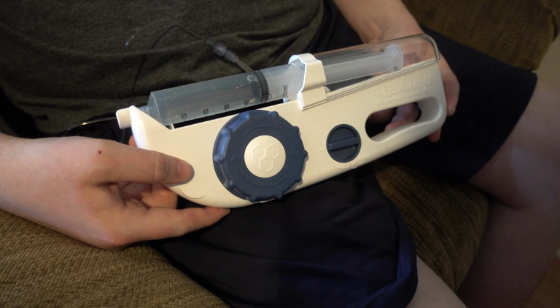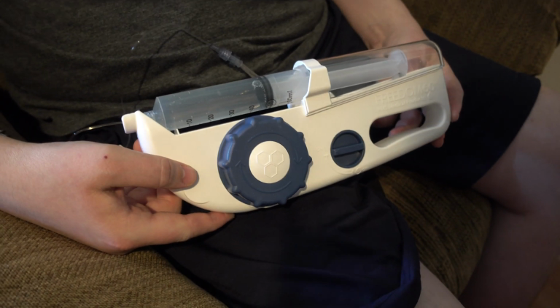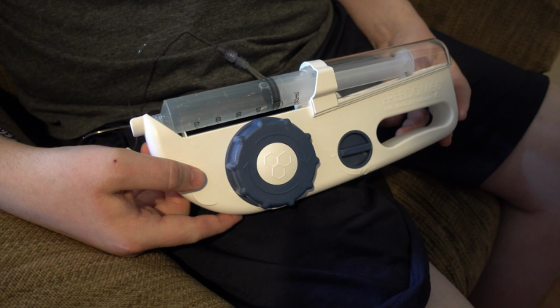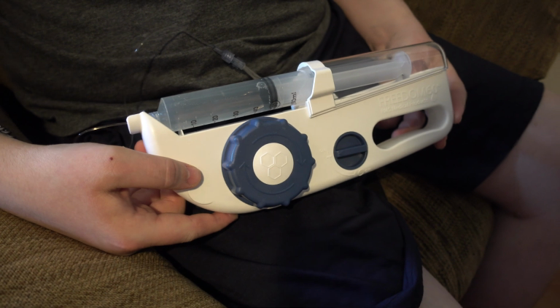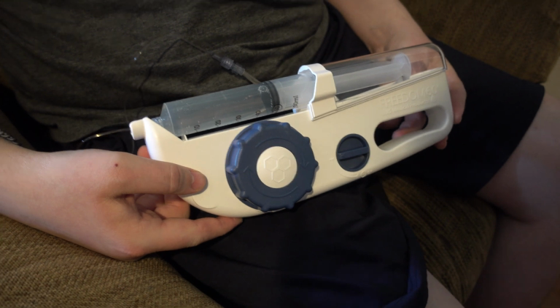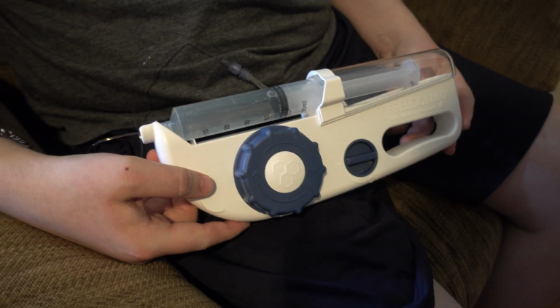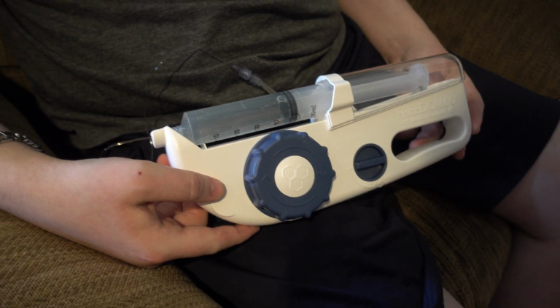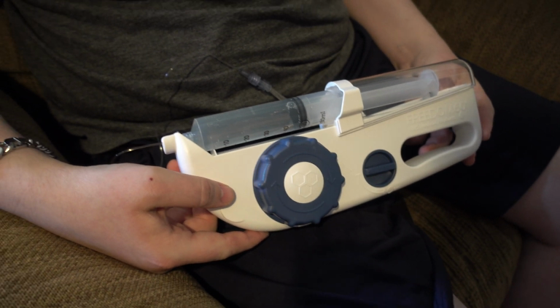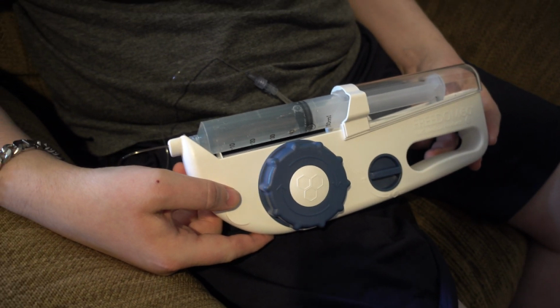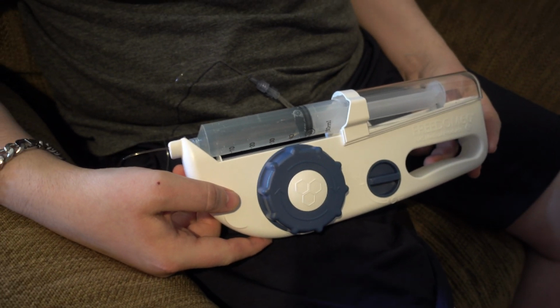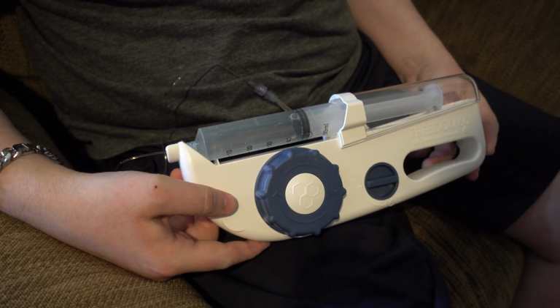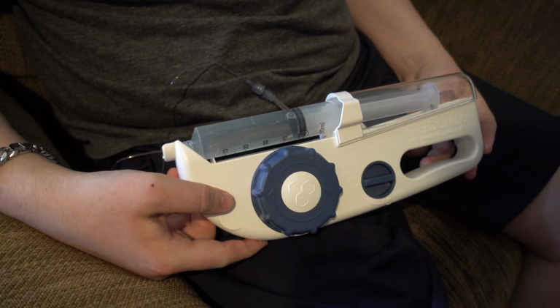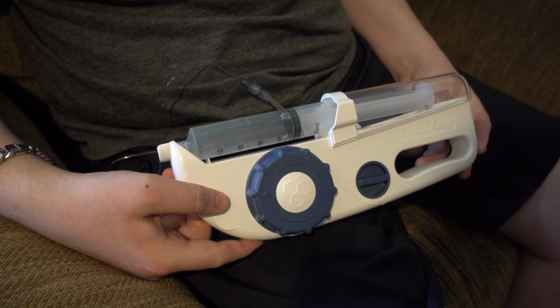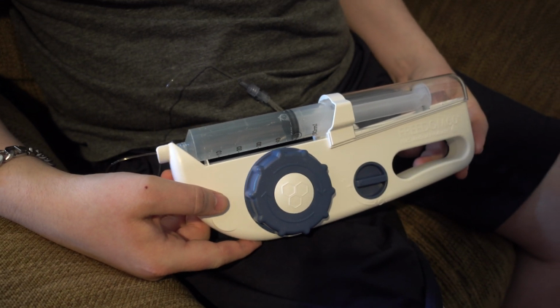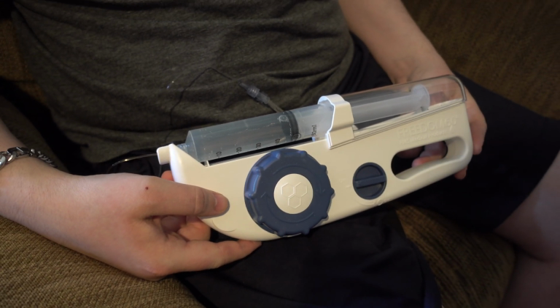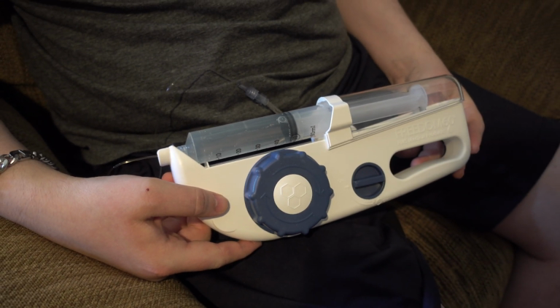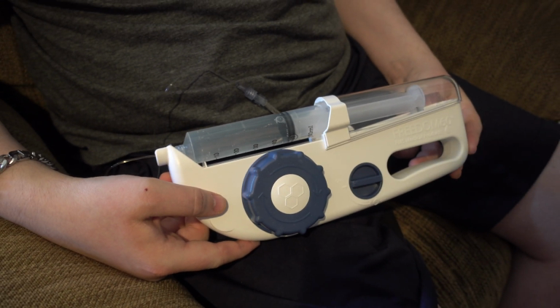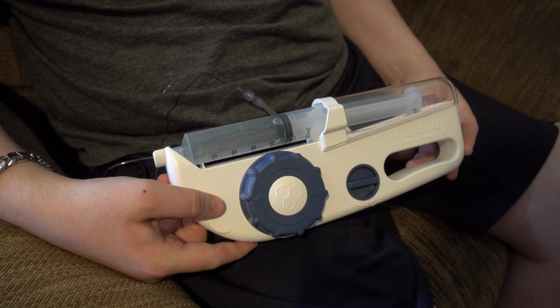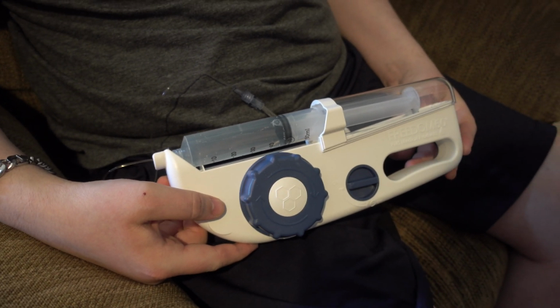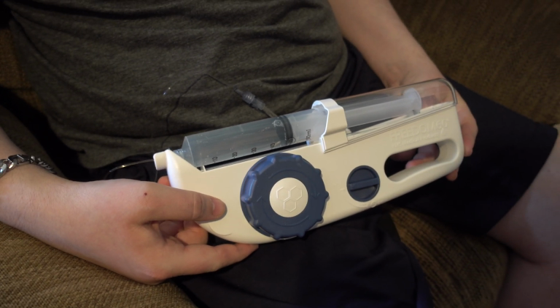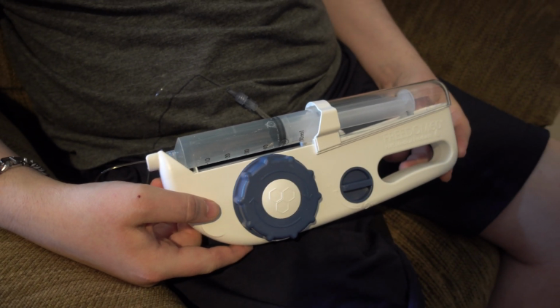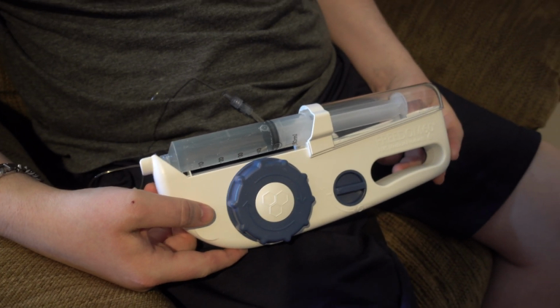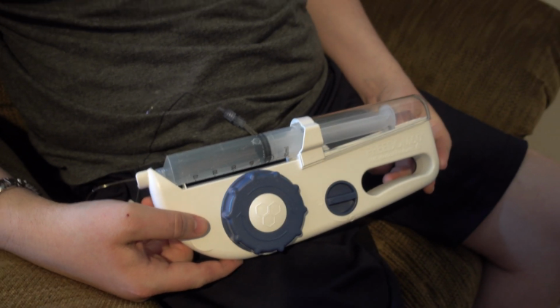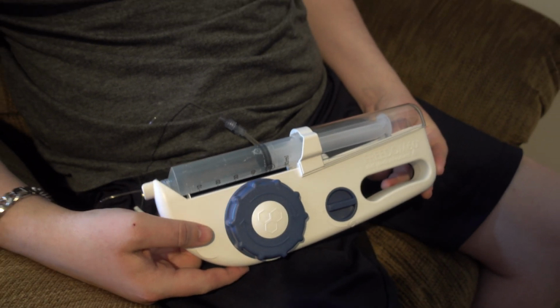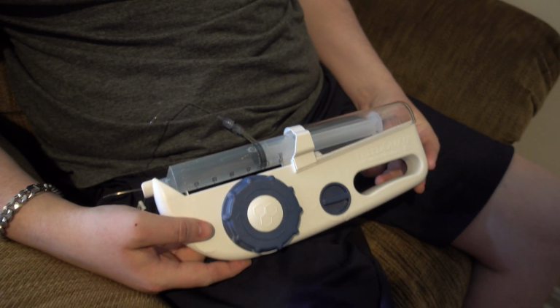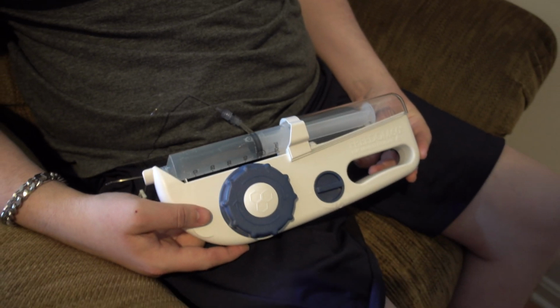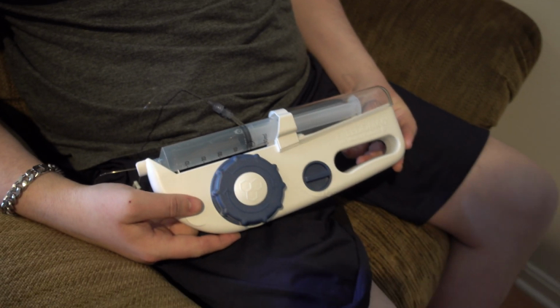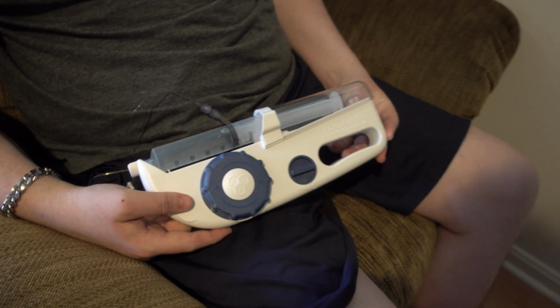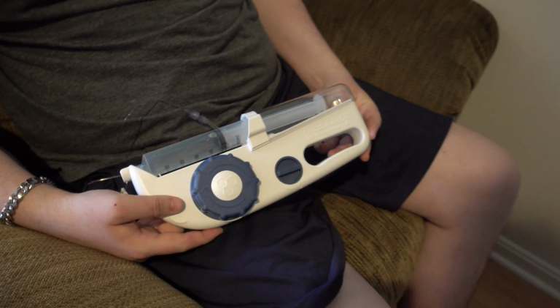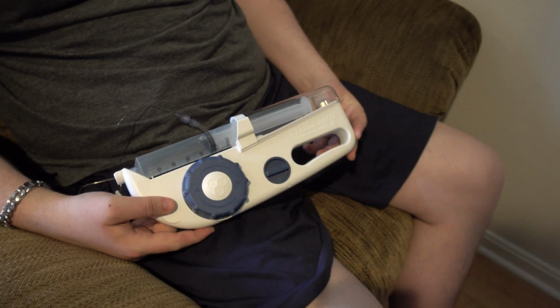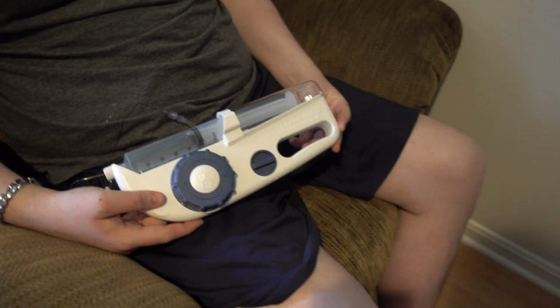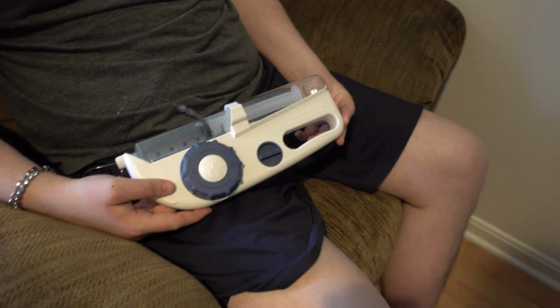And that's it — we started the infusion. It's 12:20 right now, so we'll mark that.